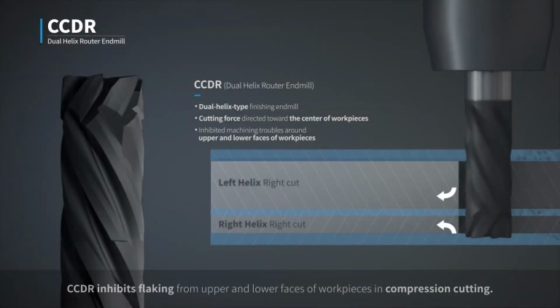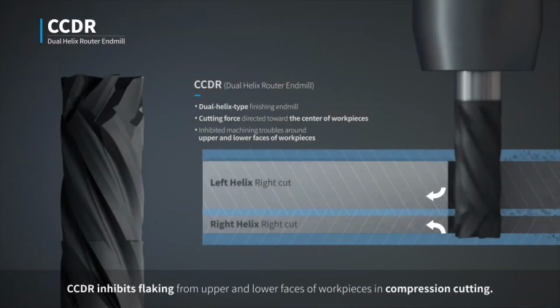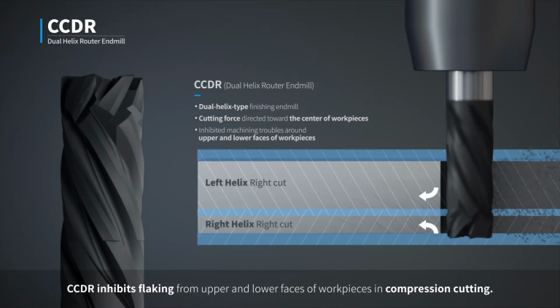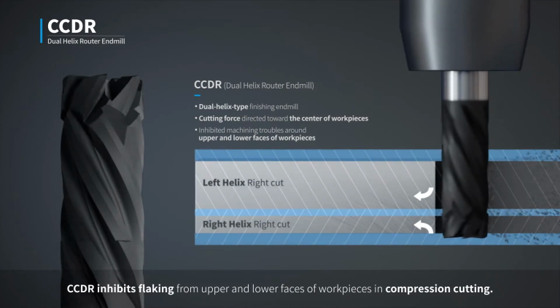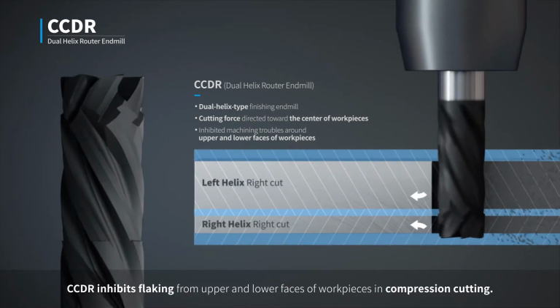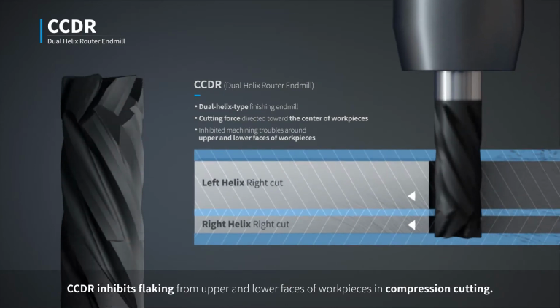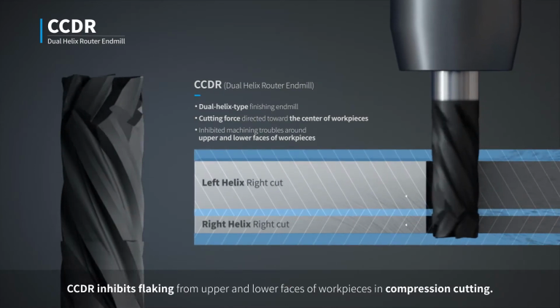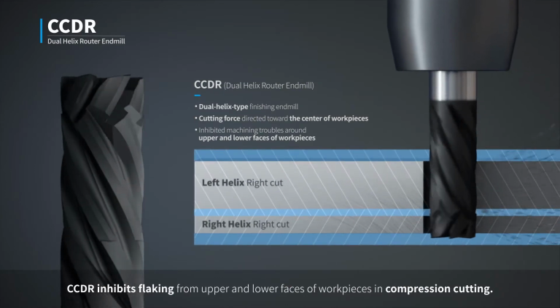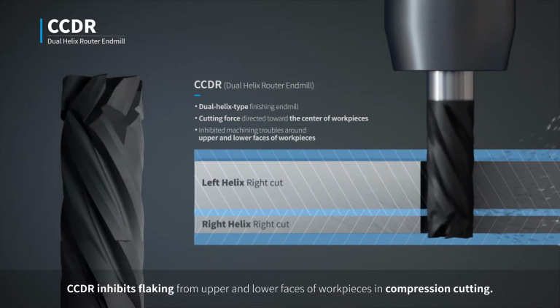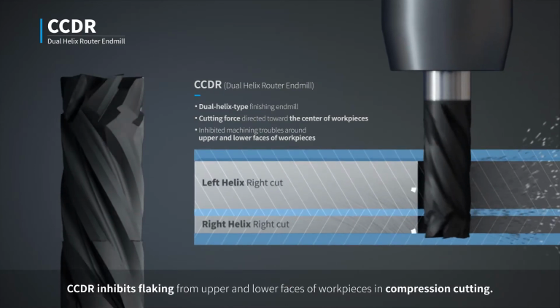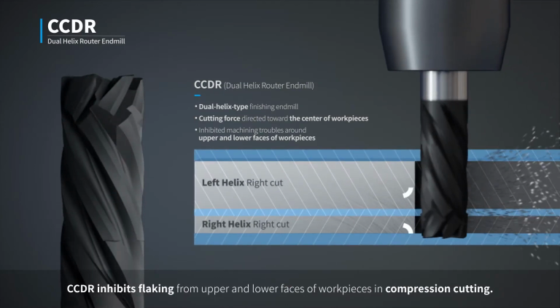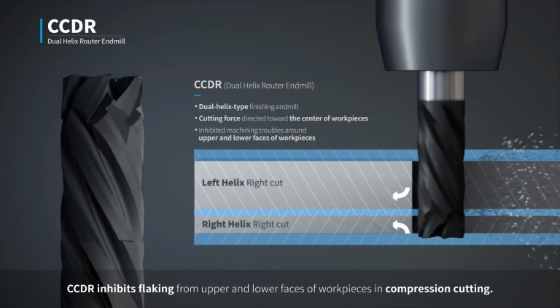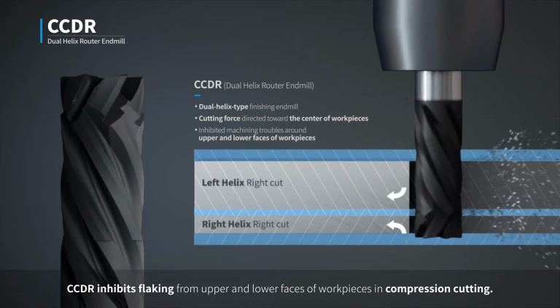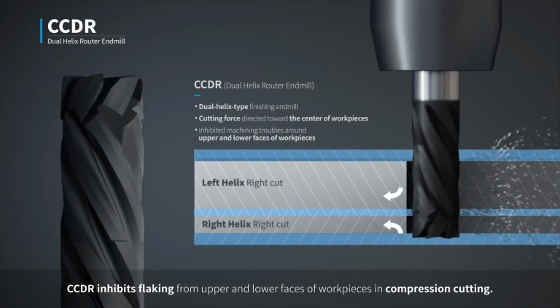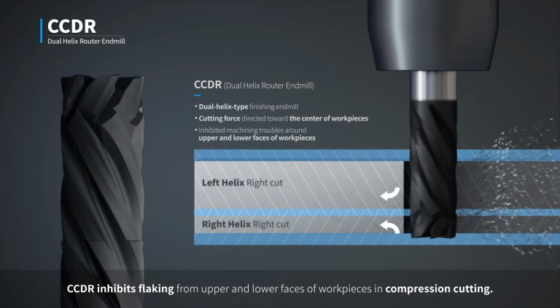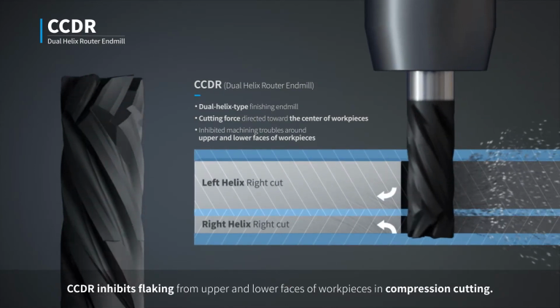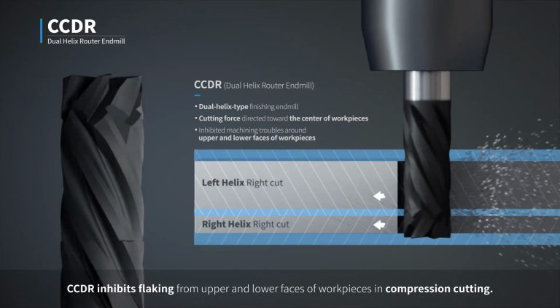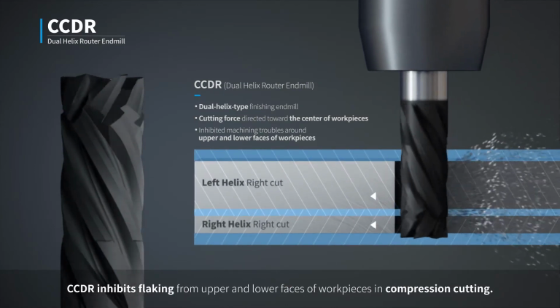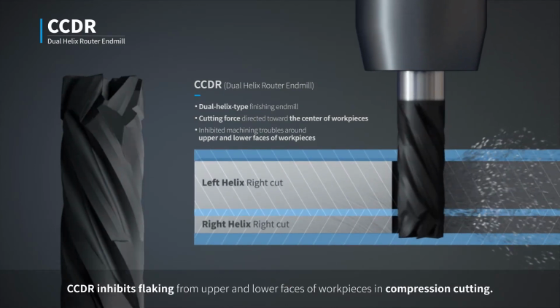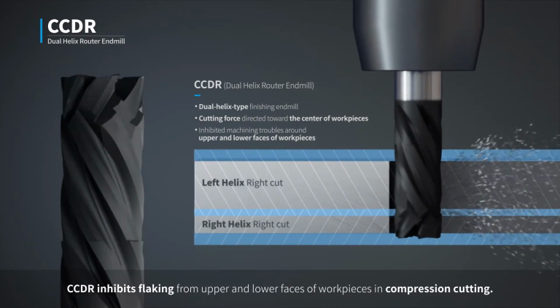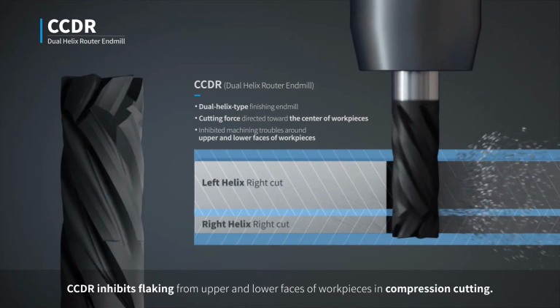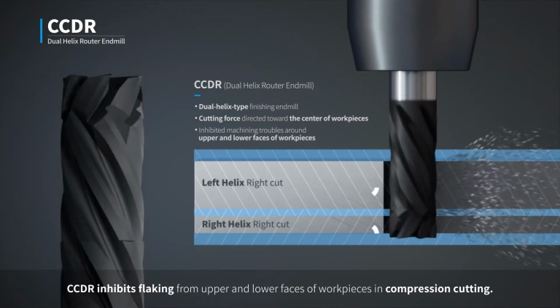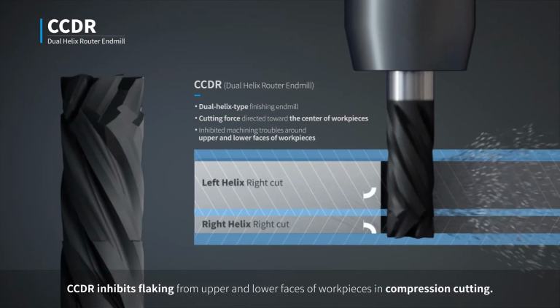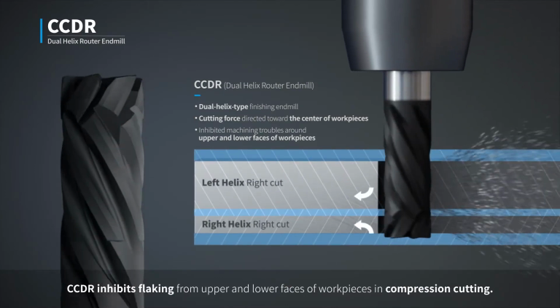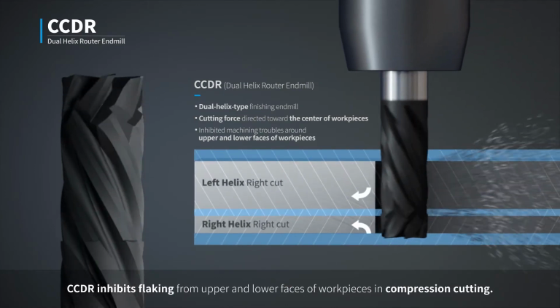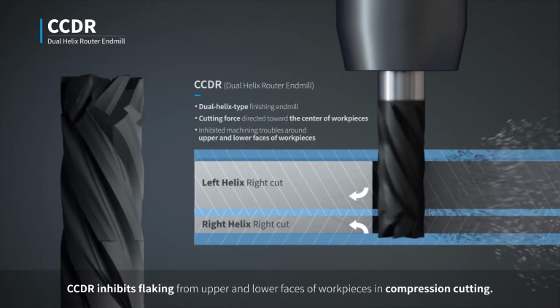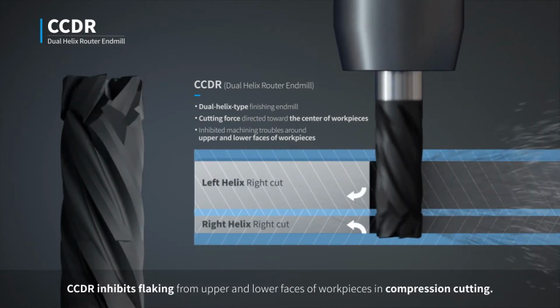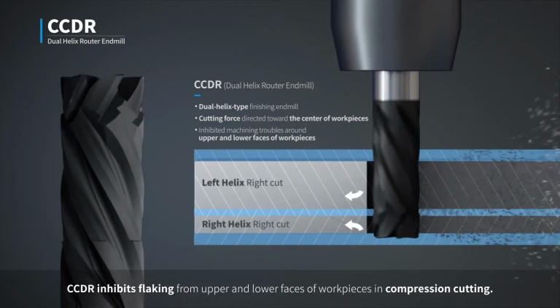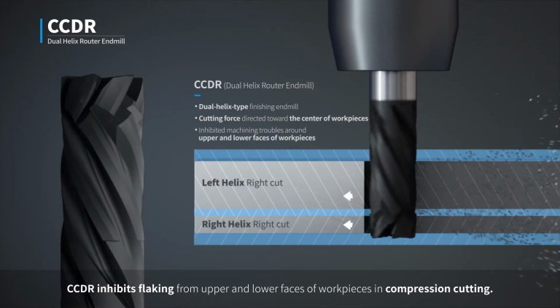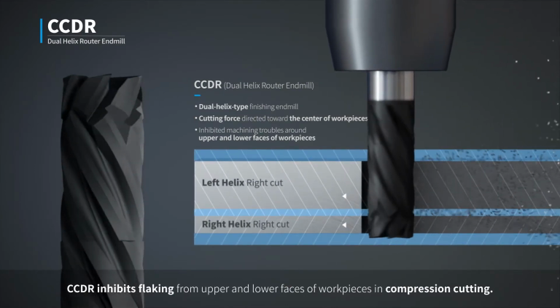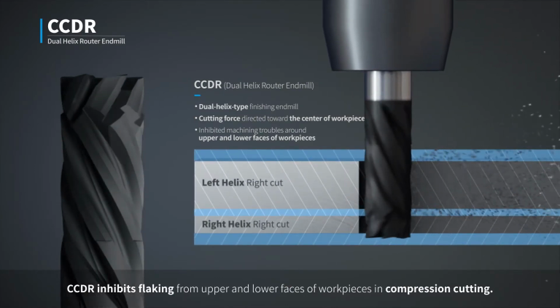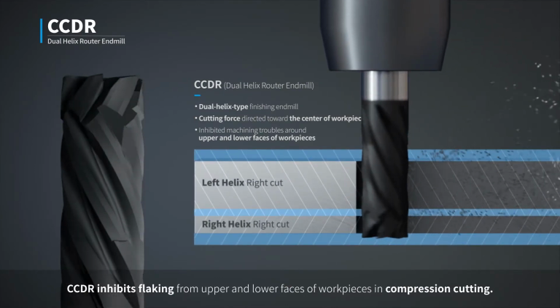CCDR inhibits flaking from upper and lower faces of work pieces in compression cutting.